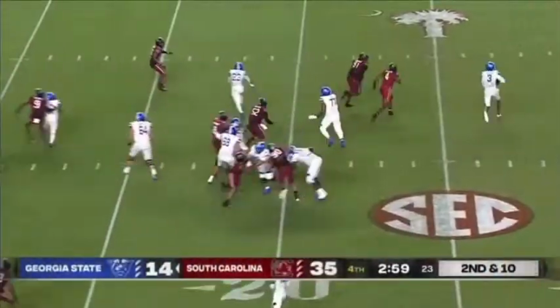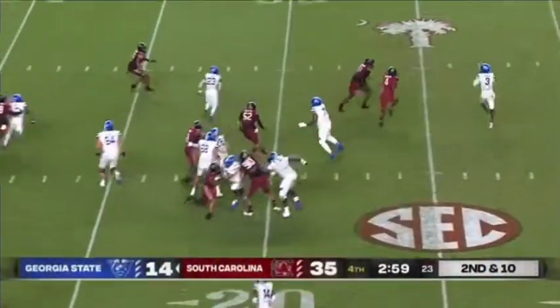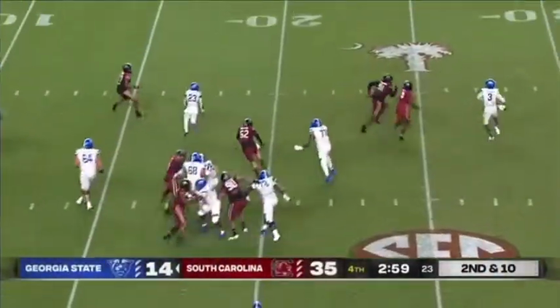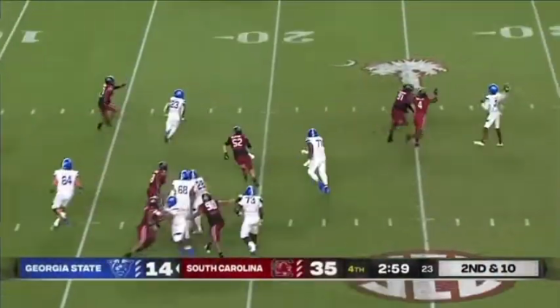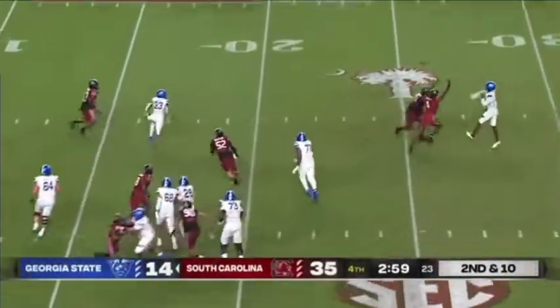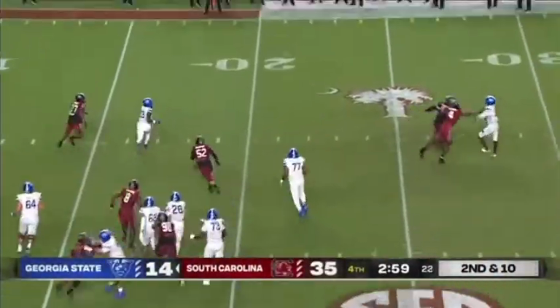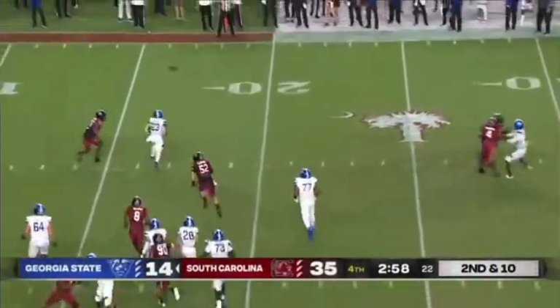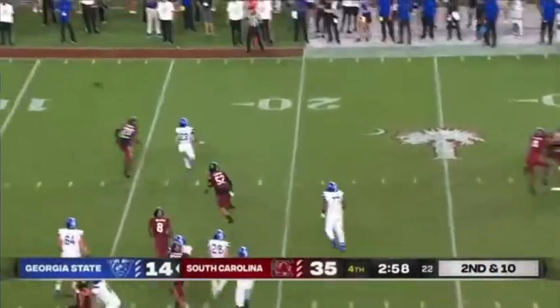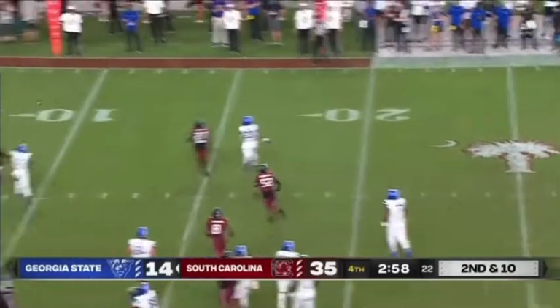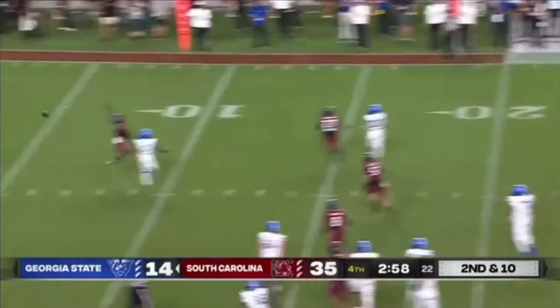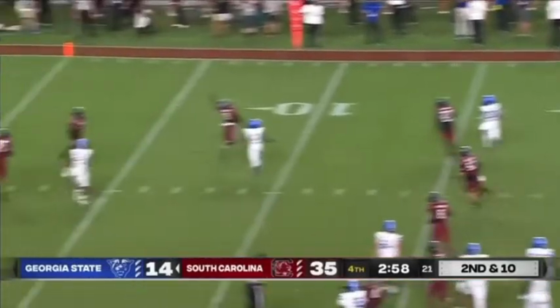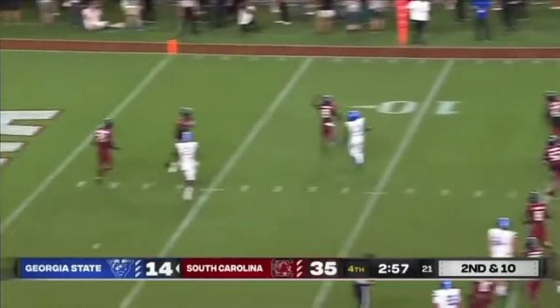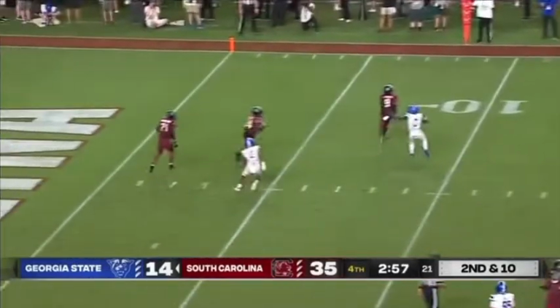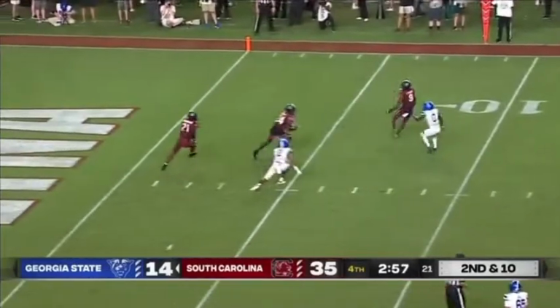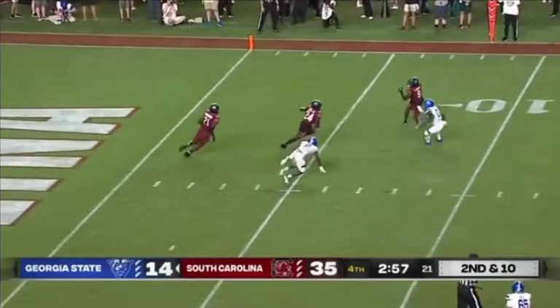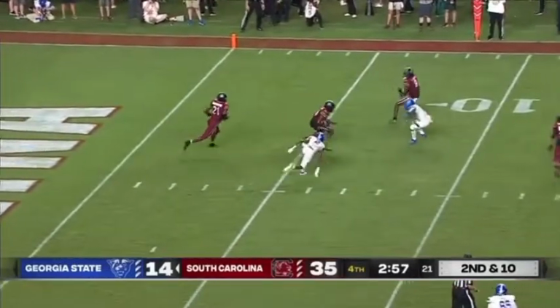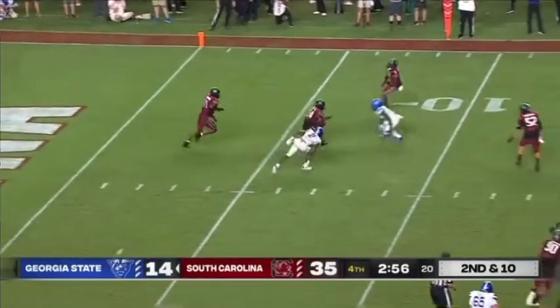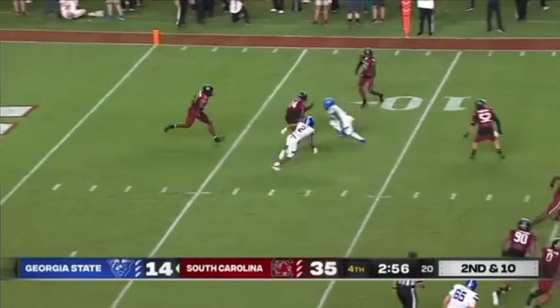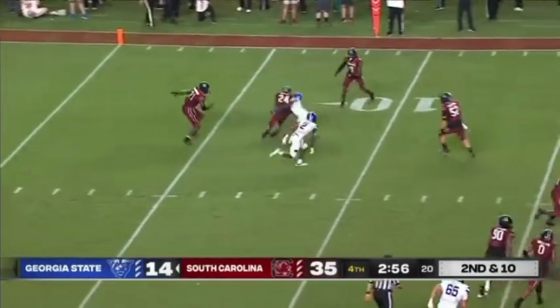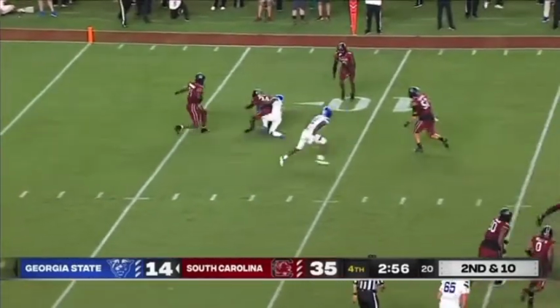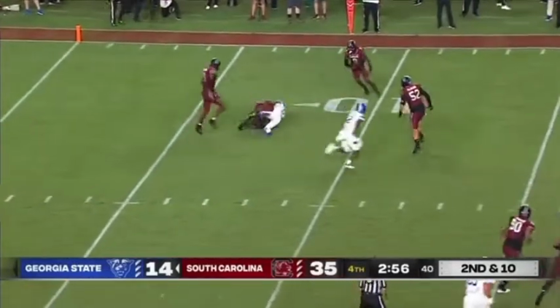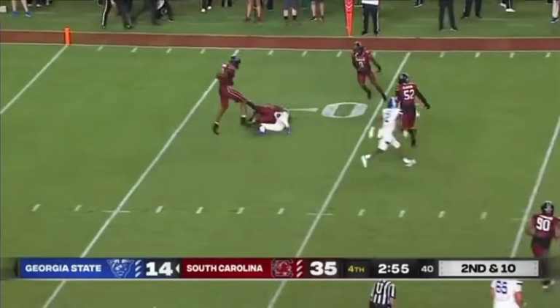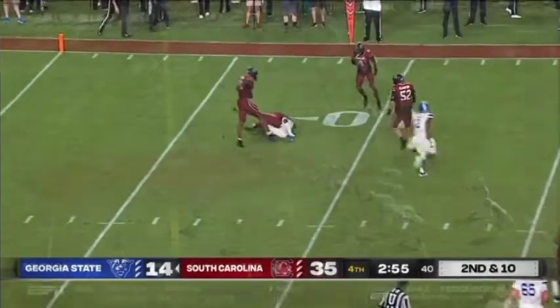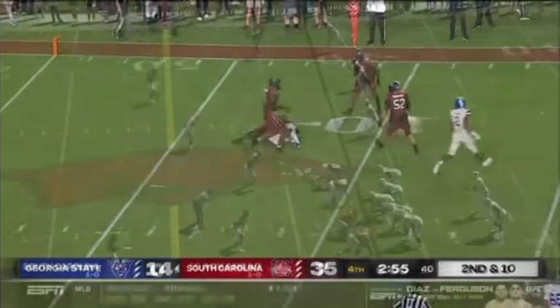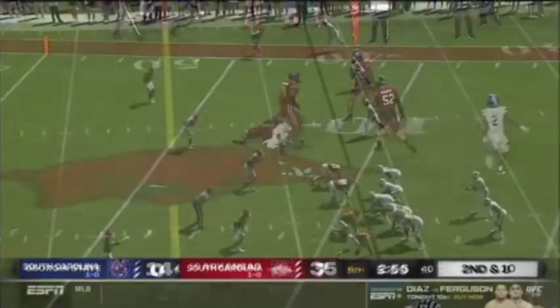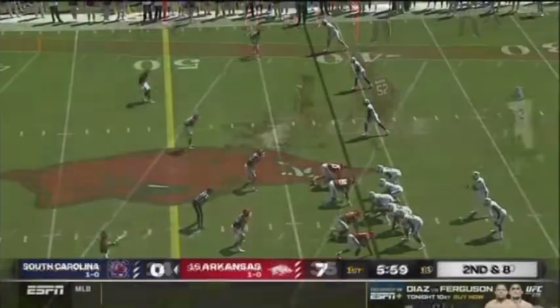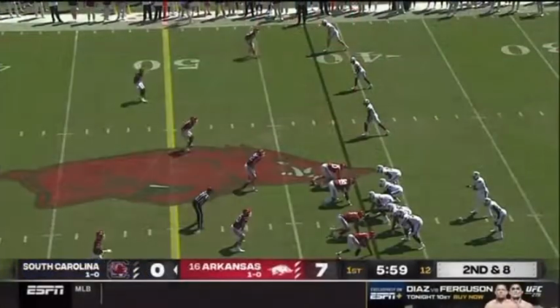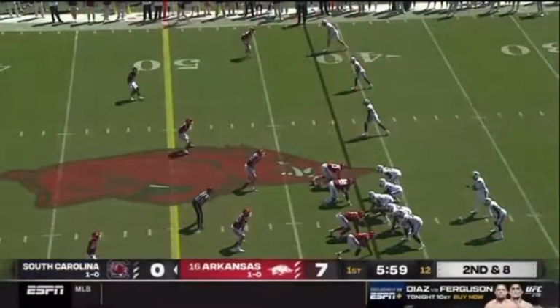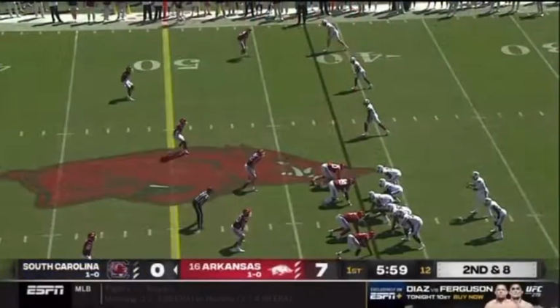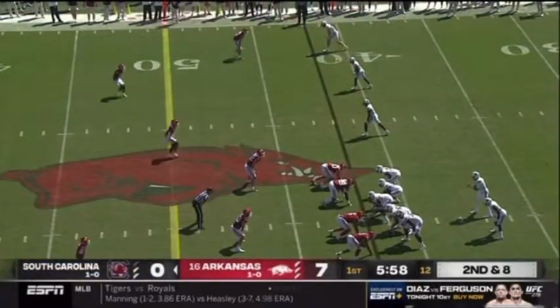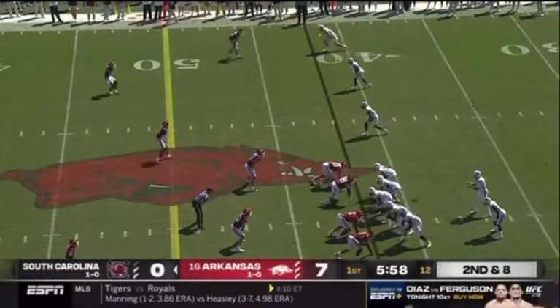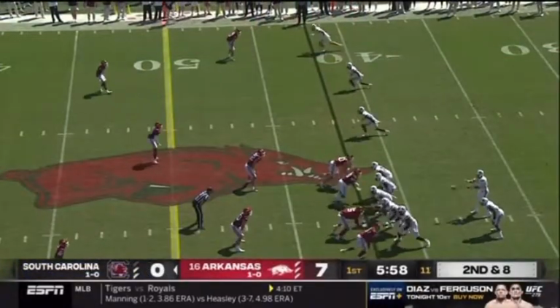Second down, Granger wants to roll, throws into coverage — picked off. Six minutes in the first quarter to go.